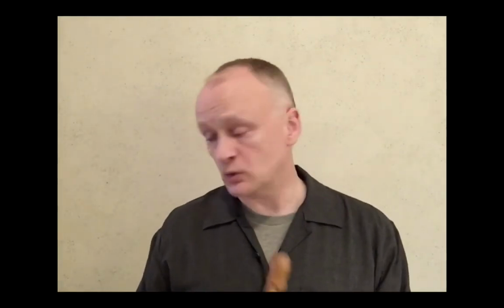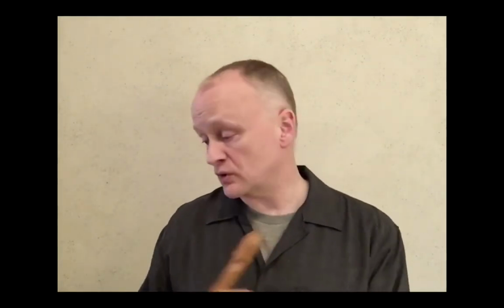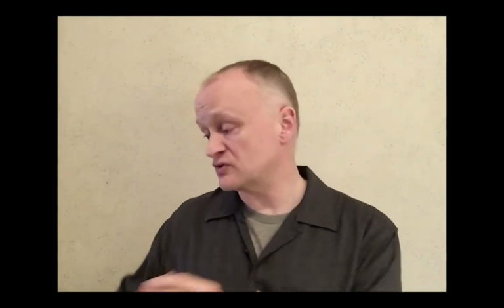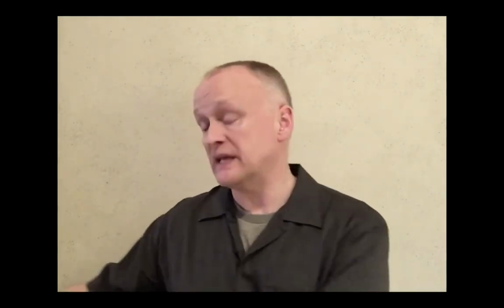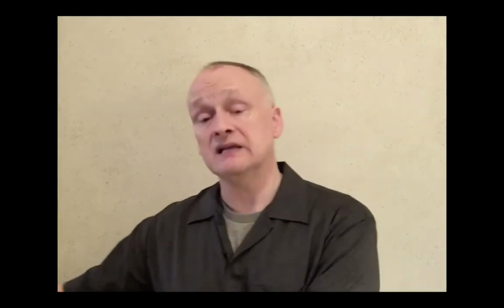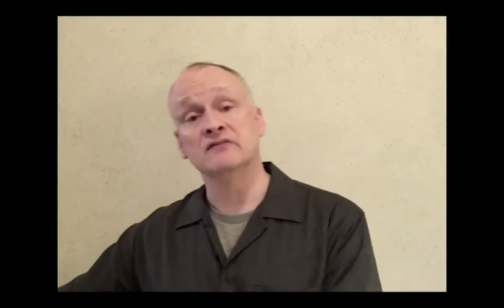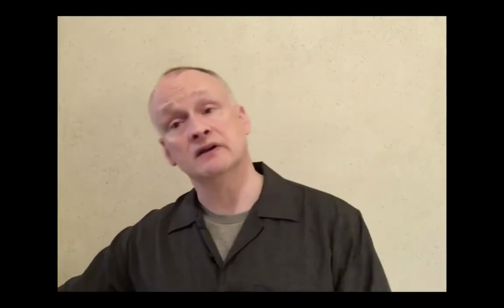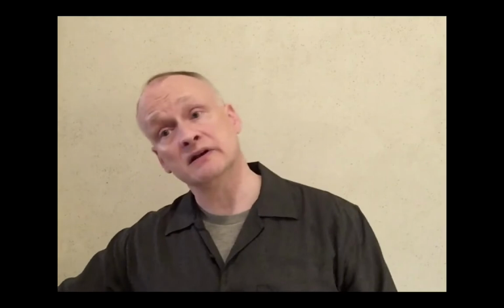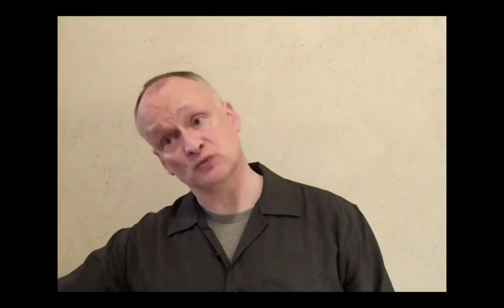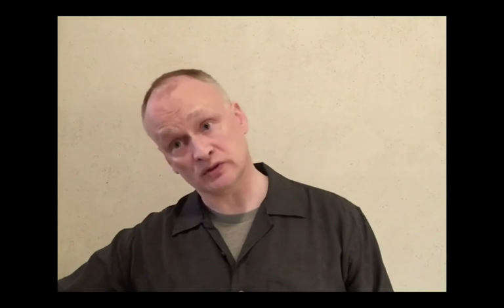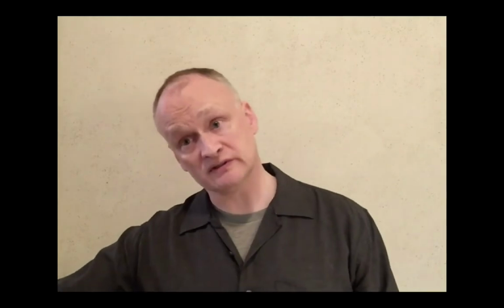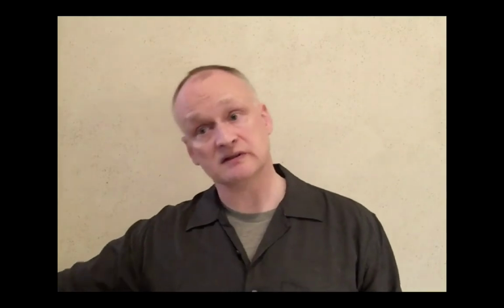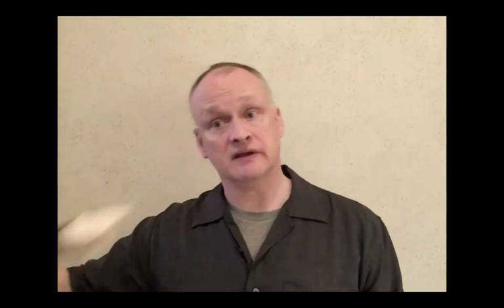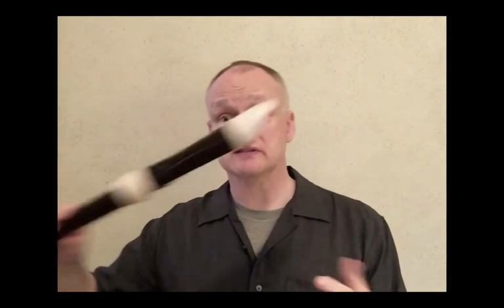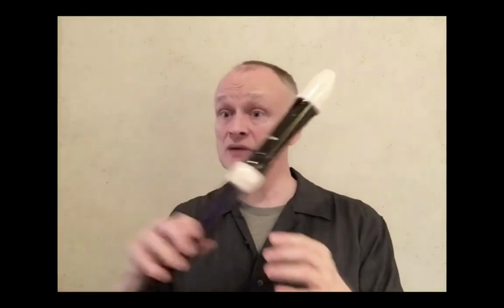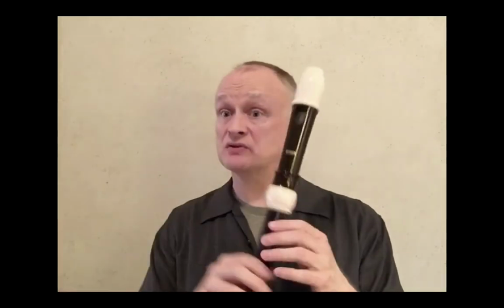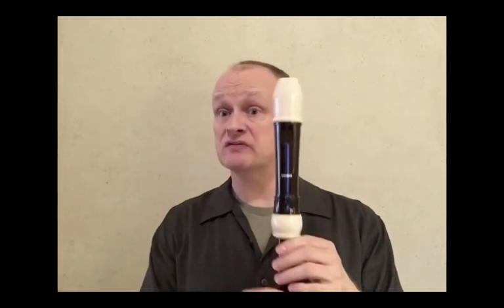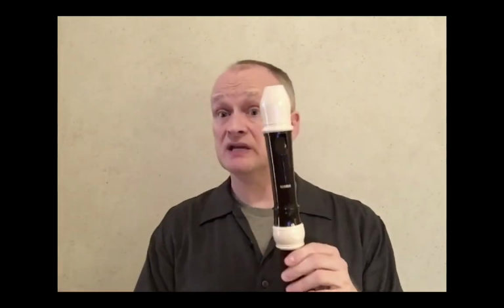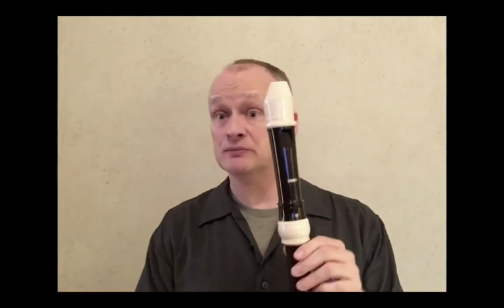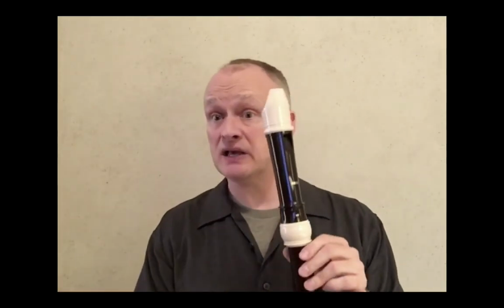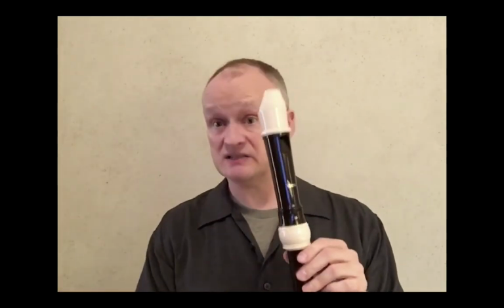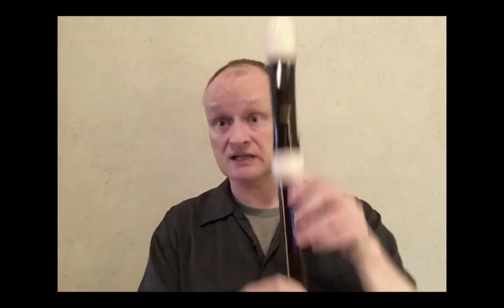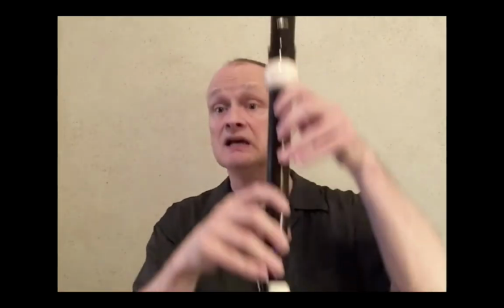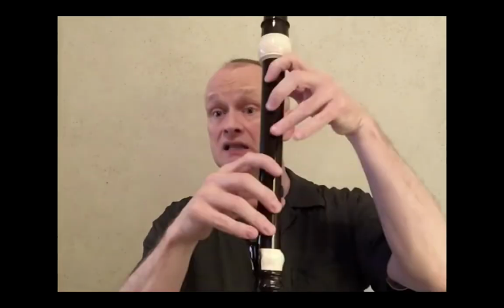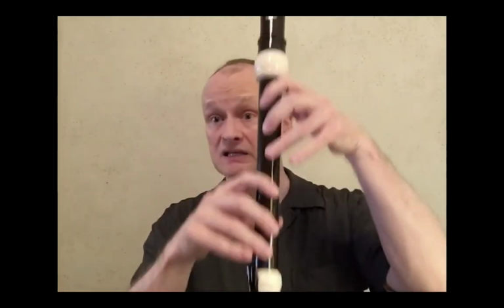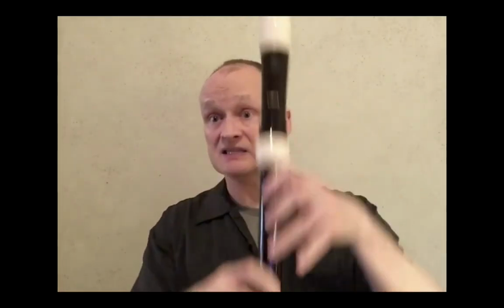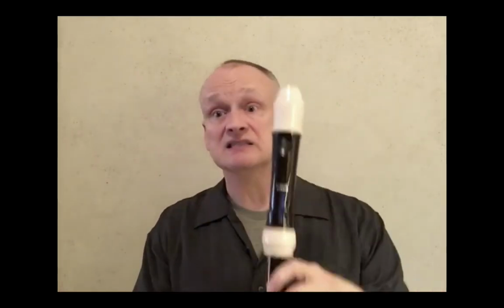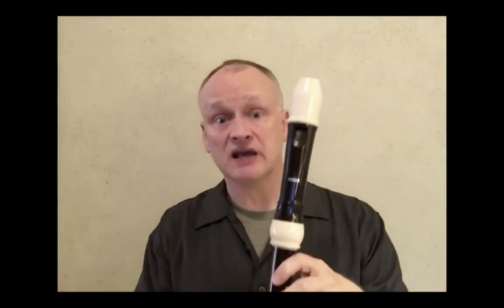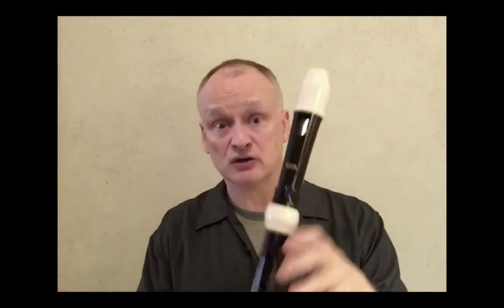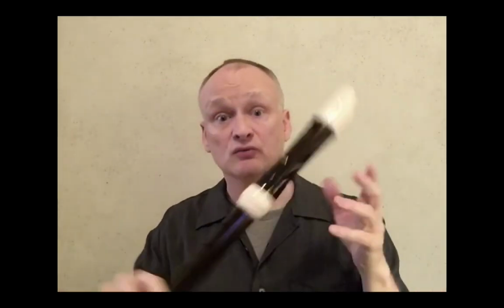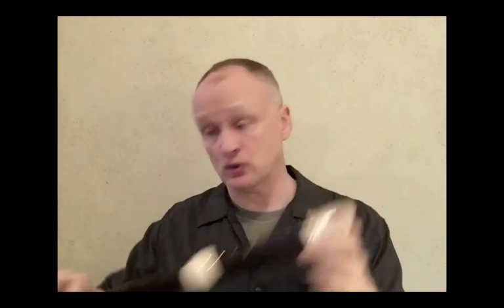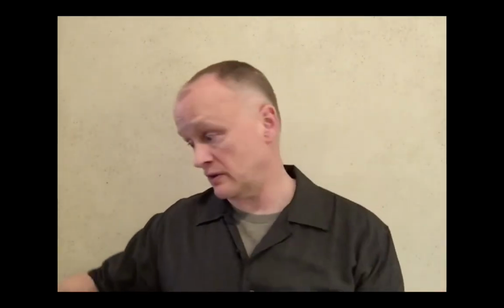Recorders are made in various woods, and sometimes they're even made in plastic, like this tenor recorder.